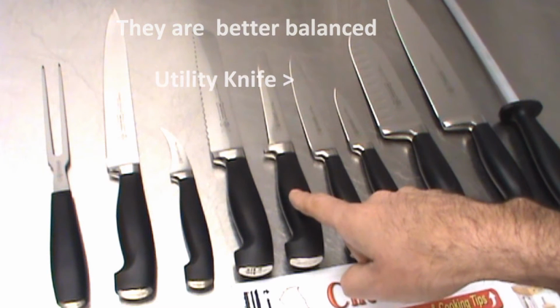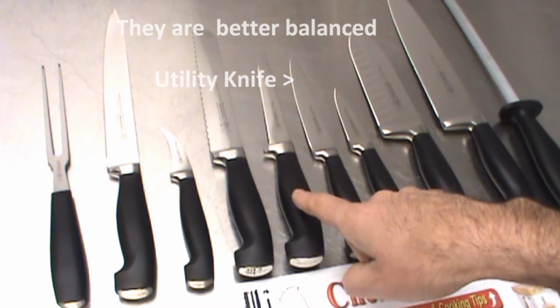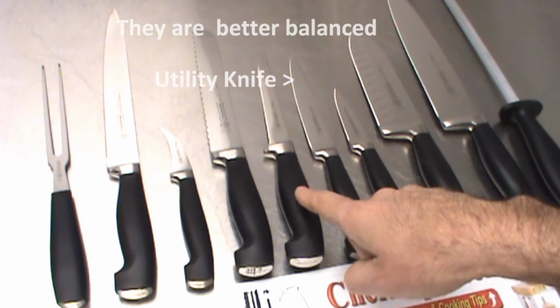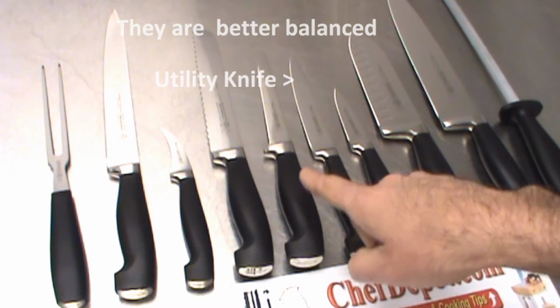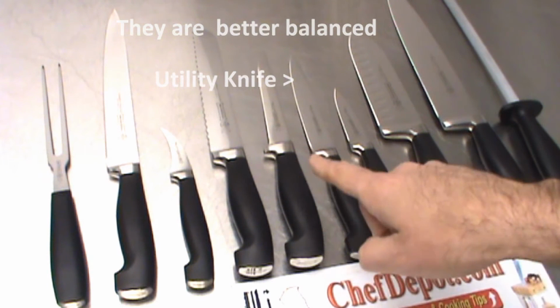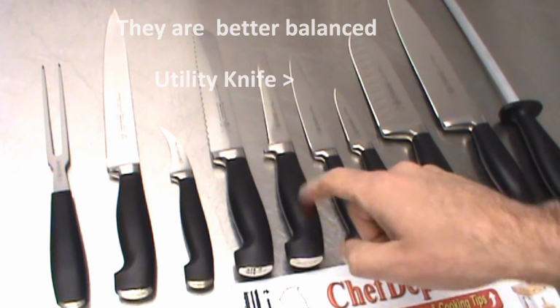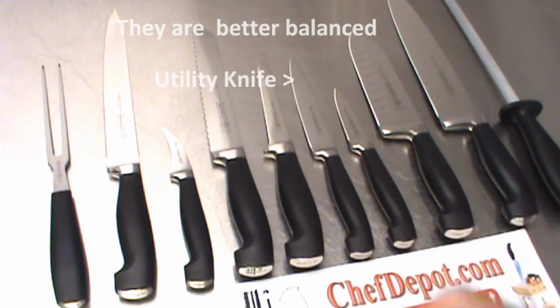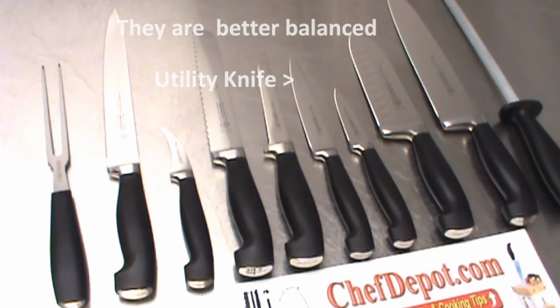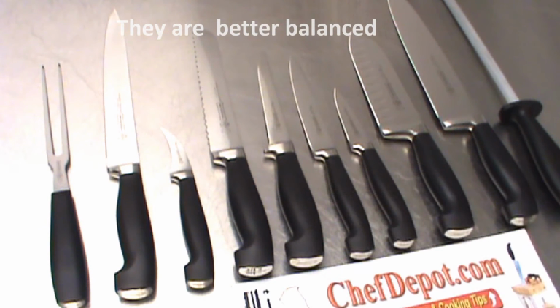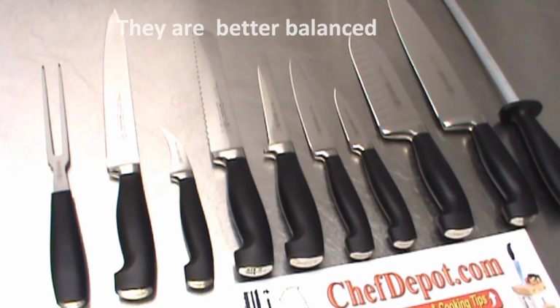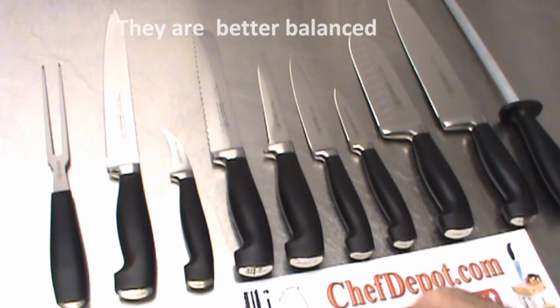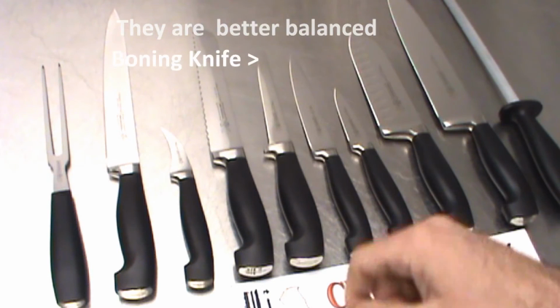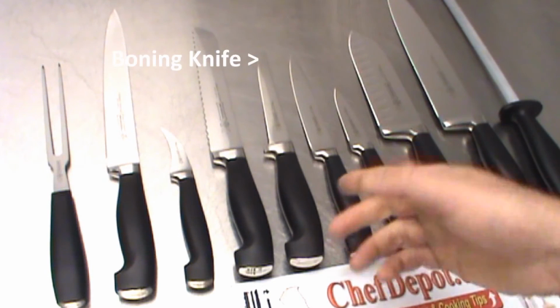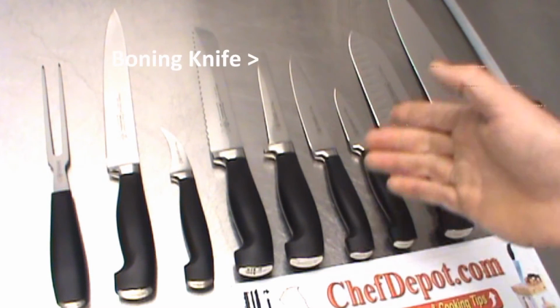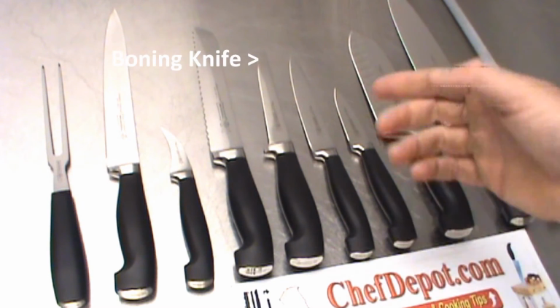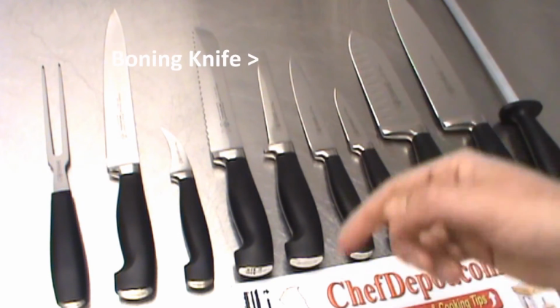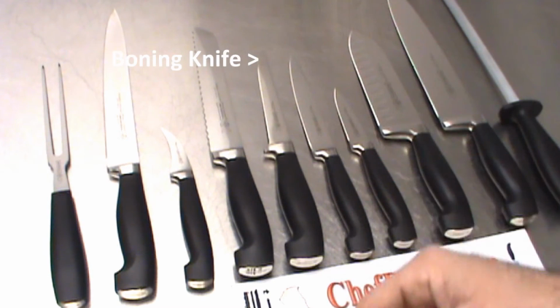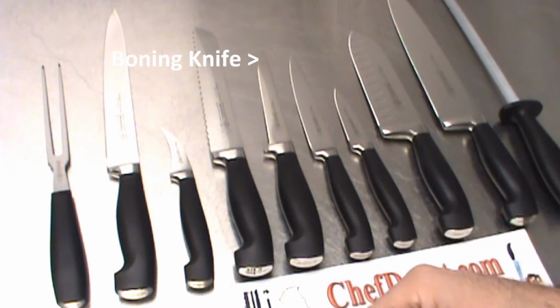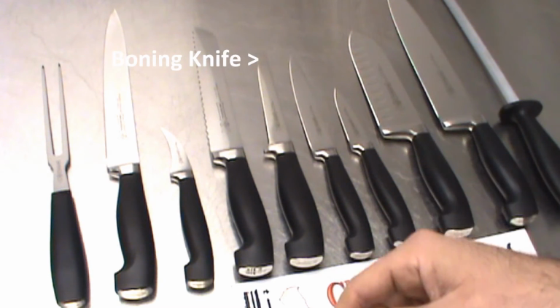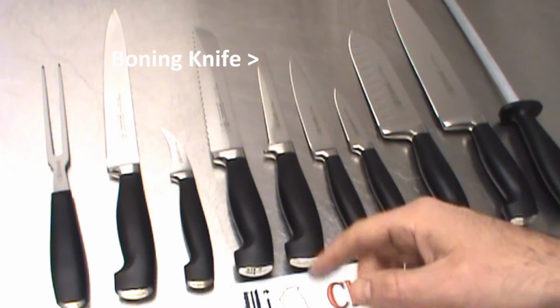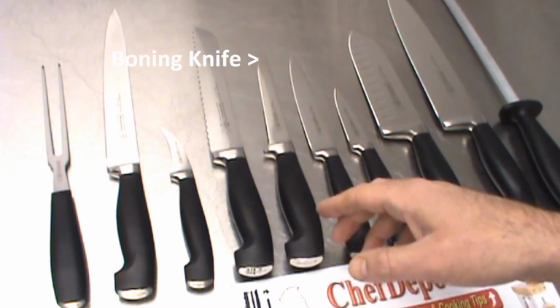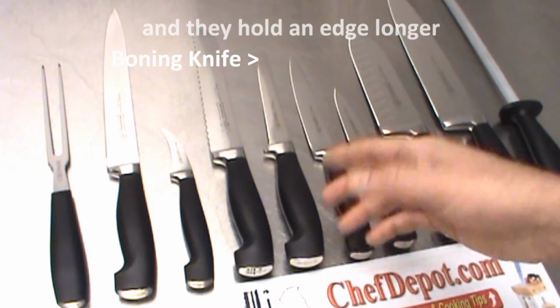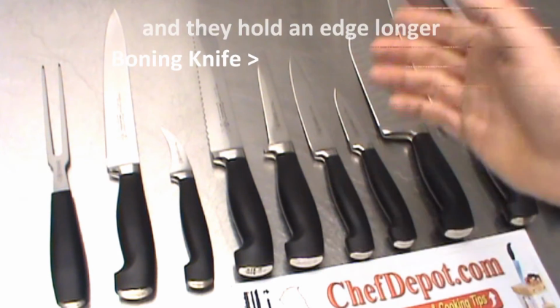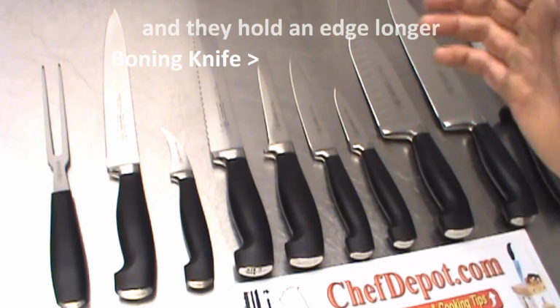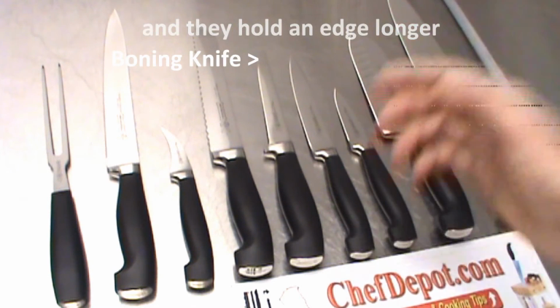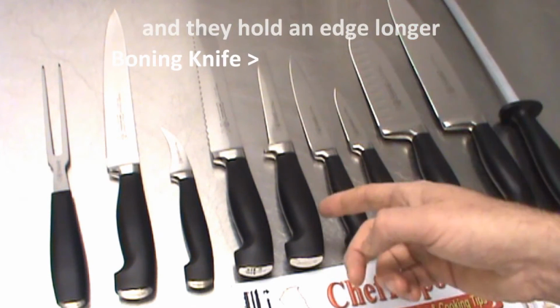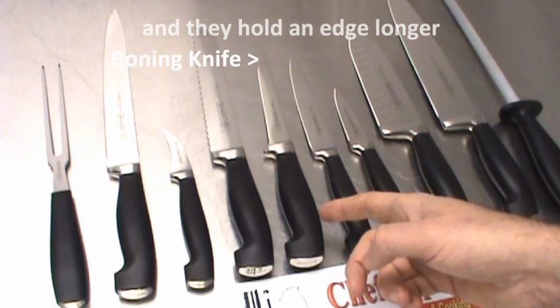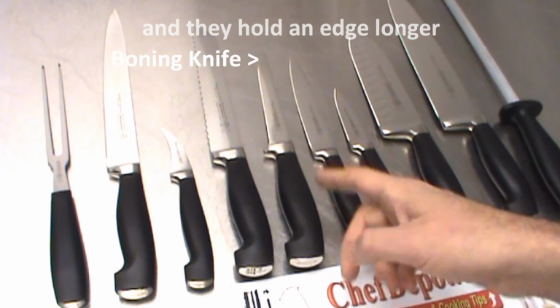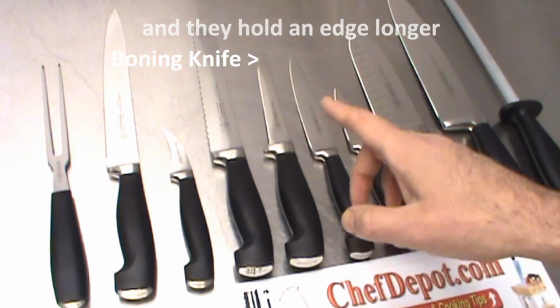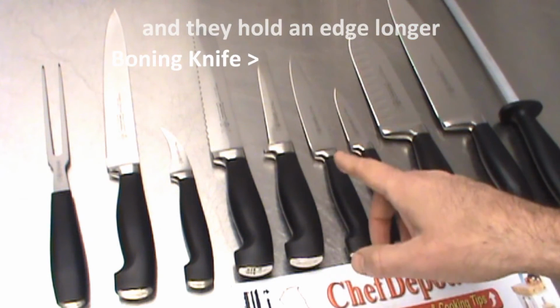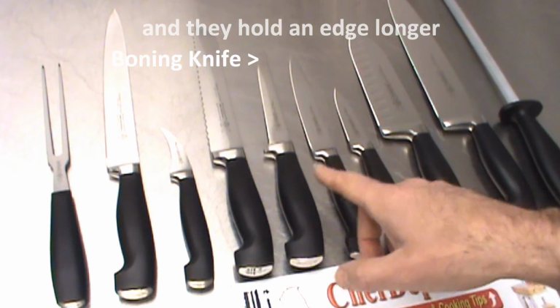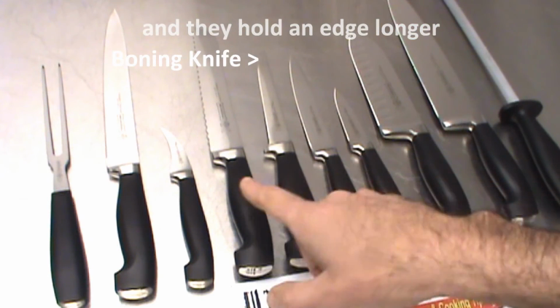Boning knife — cleaning pork tenderloin, chicken, chicken breasts. You can do so many things with a boning knife, you've got to have it.